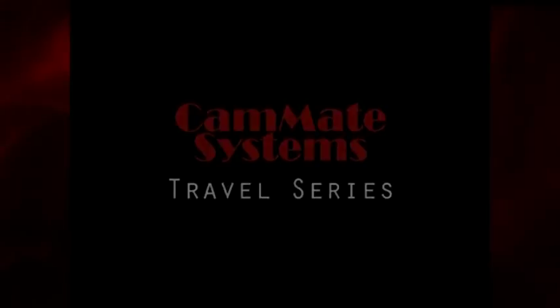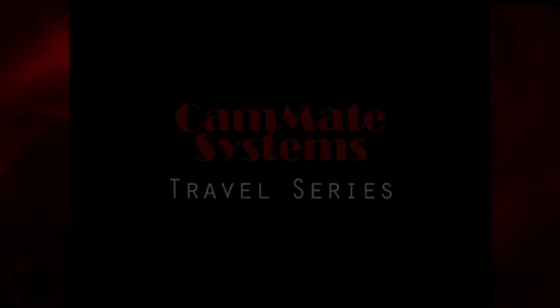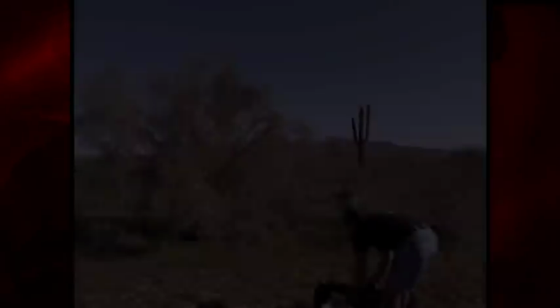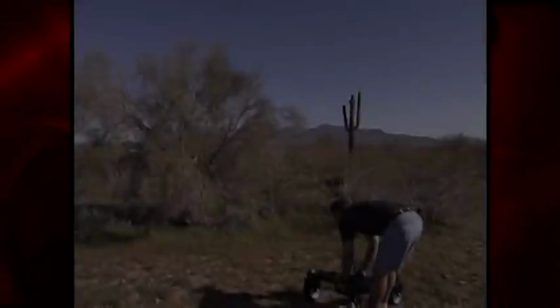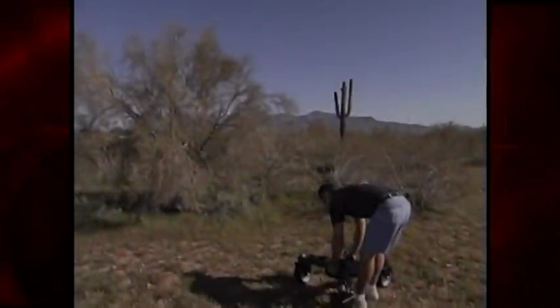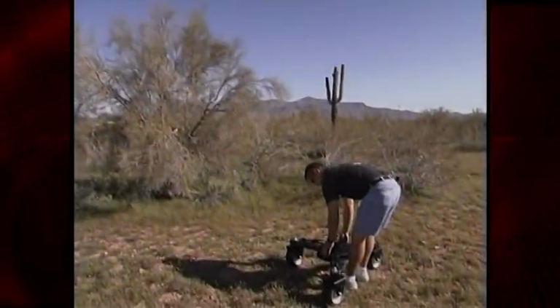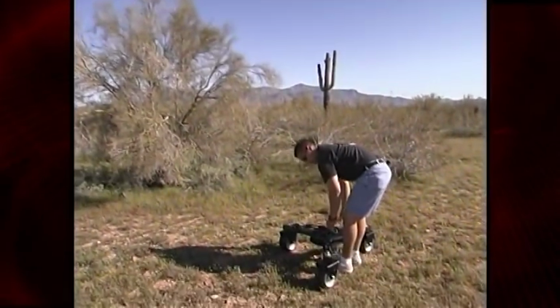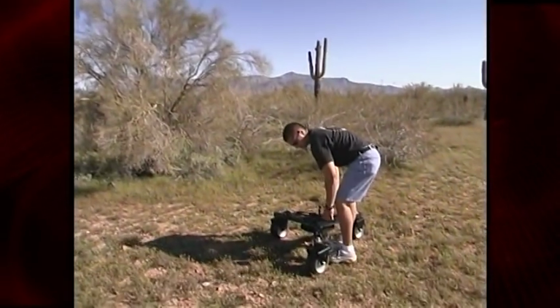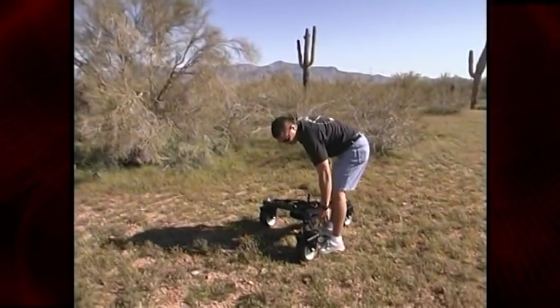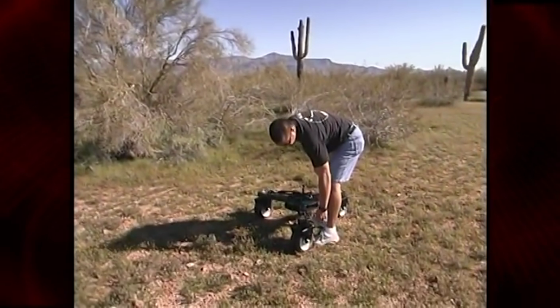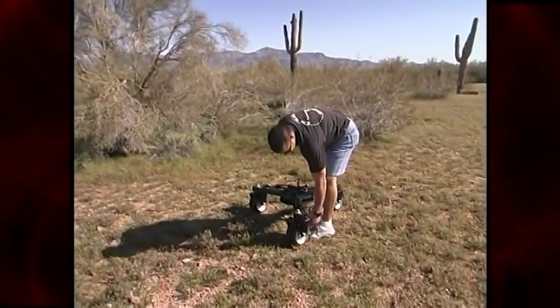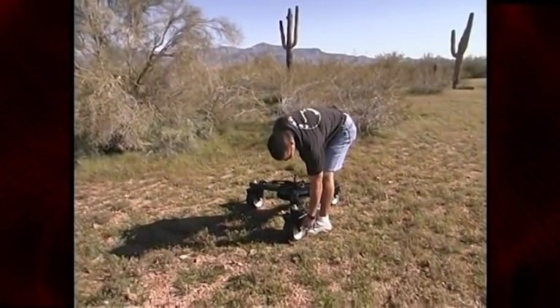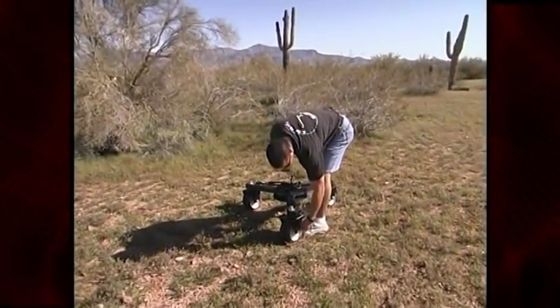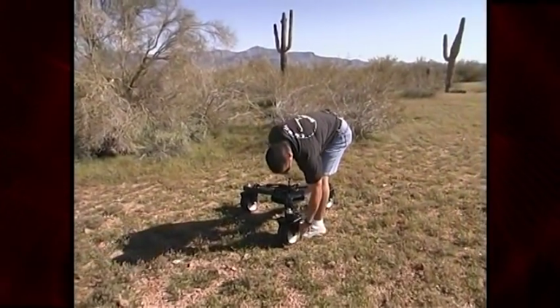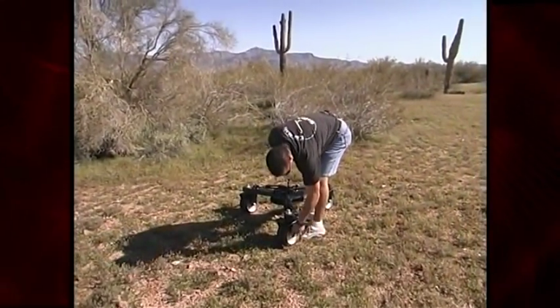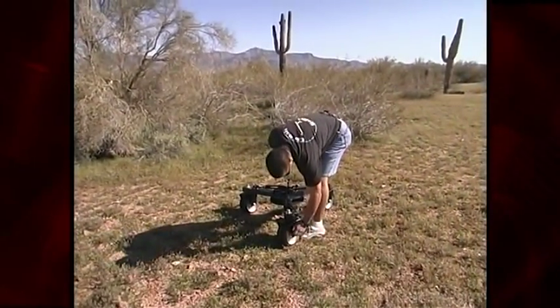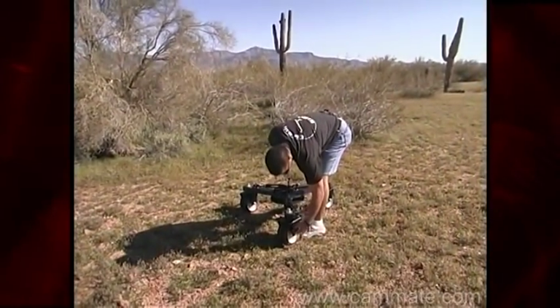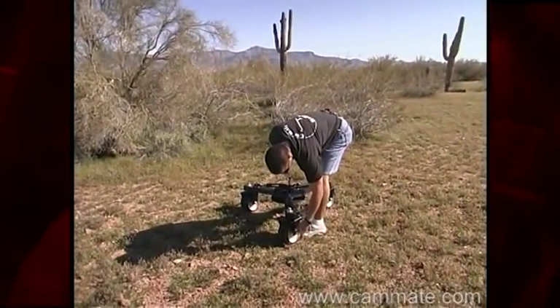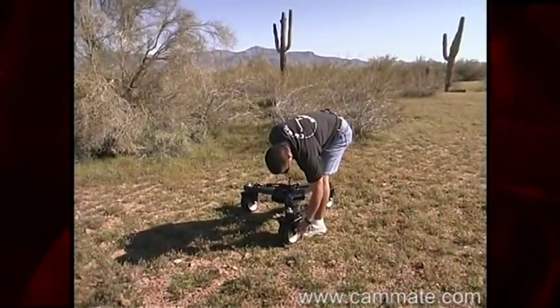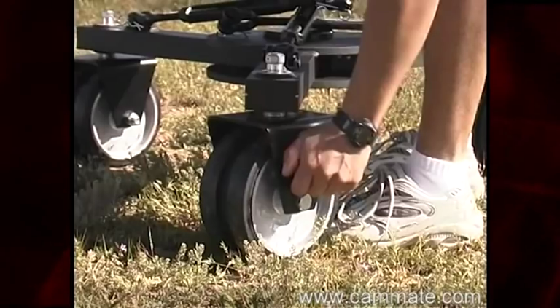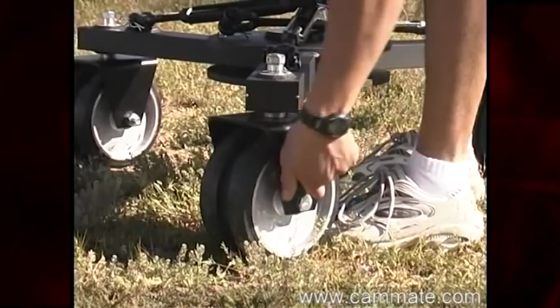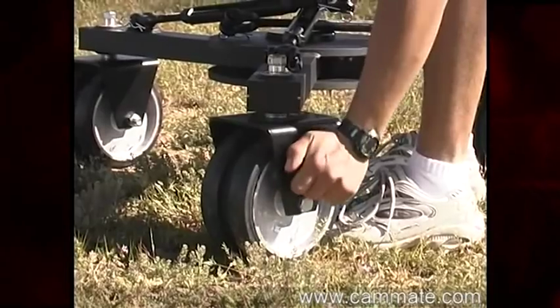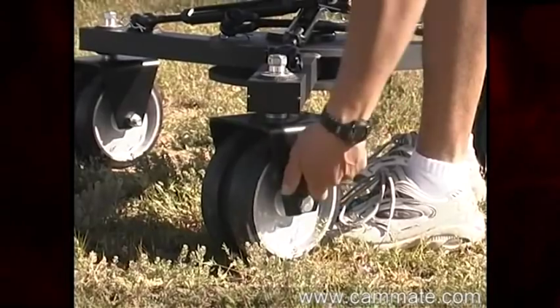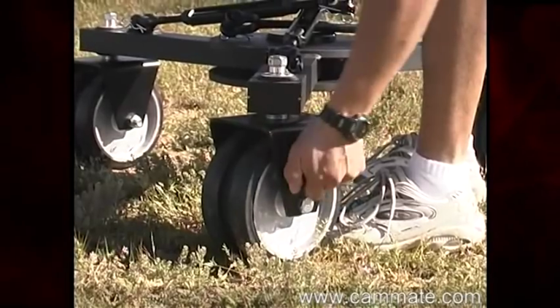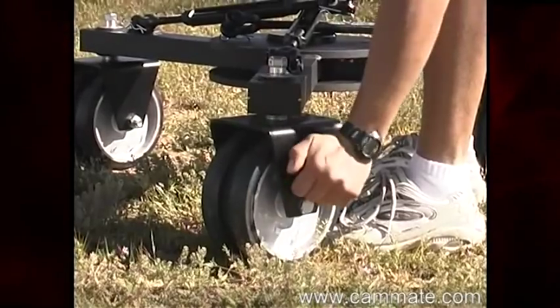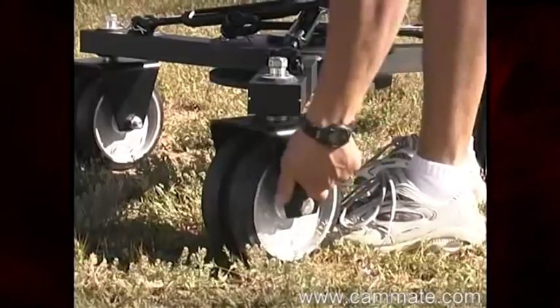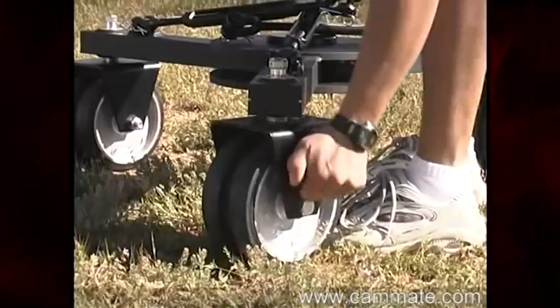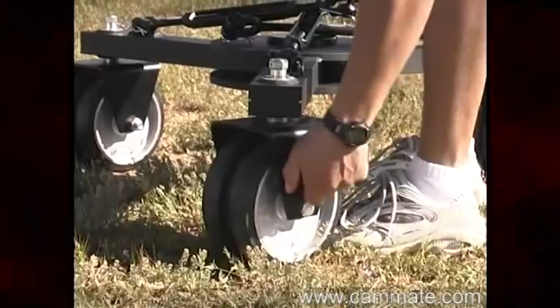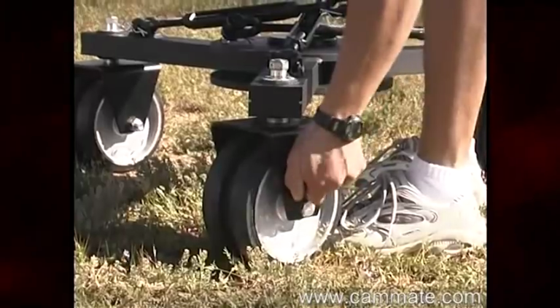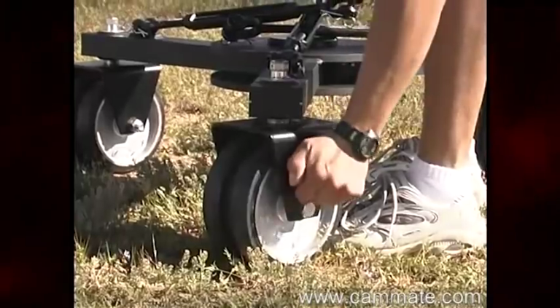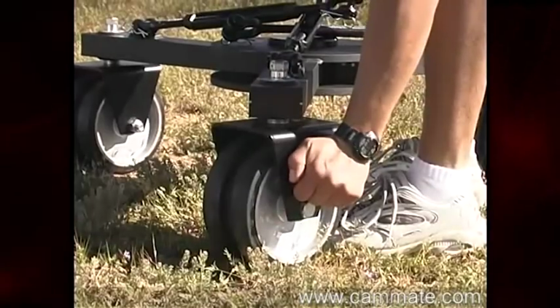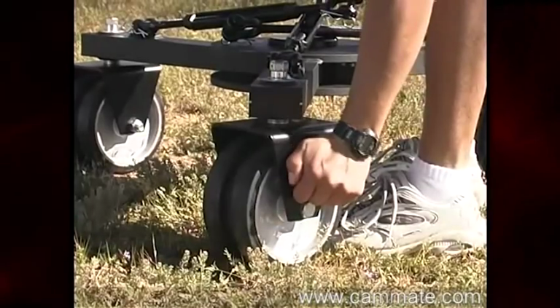Today we're building the travel series with the CAM-8 Crab Dolly. Once you have it in place, set the brakes.